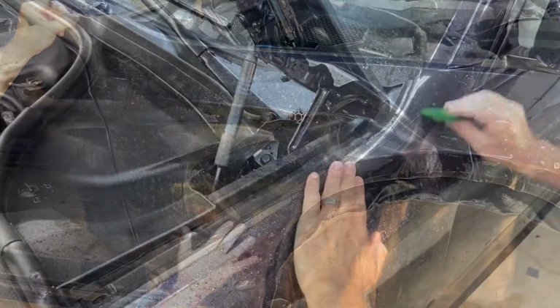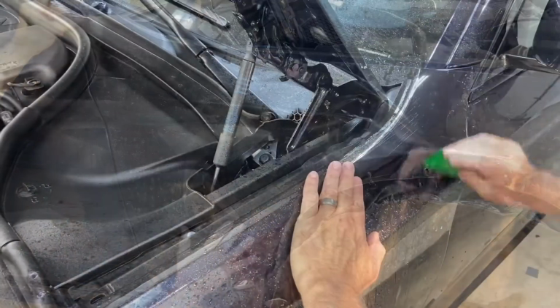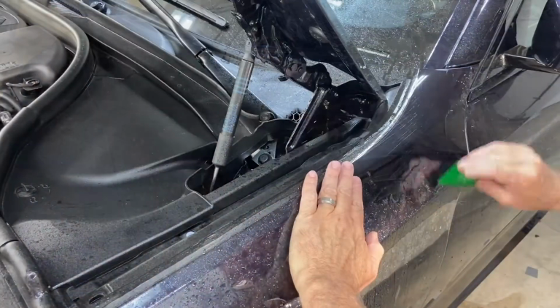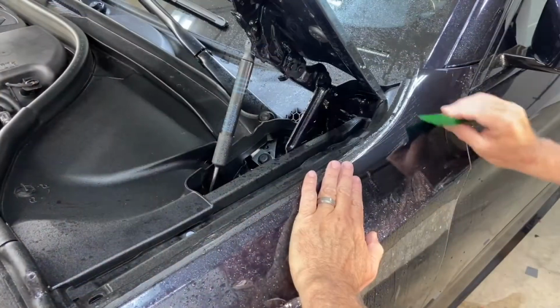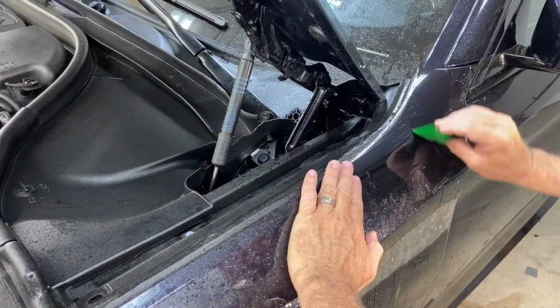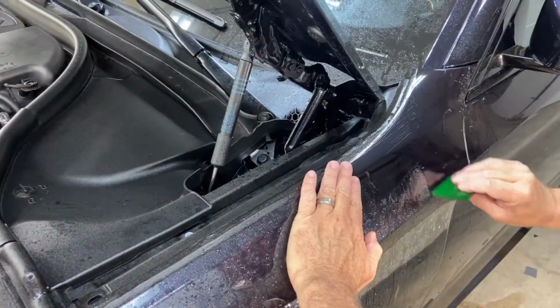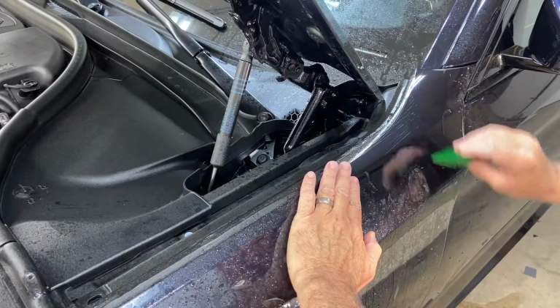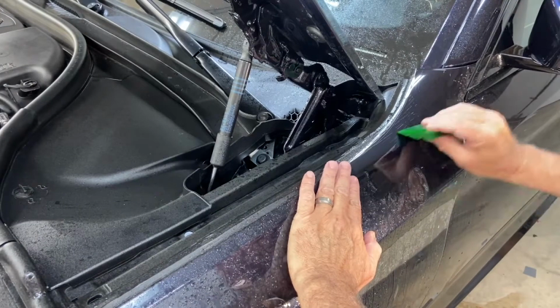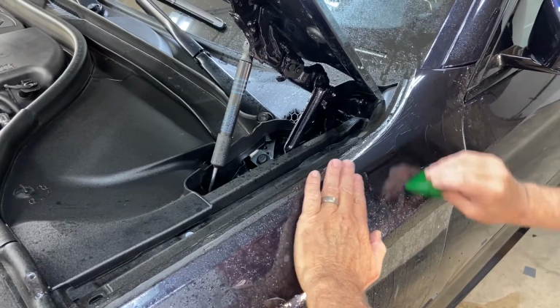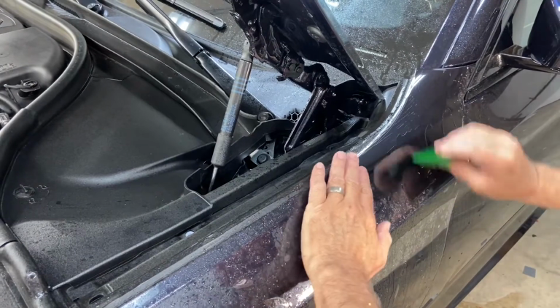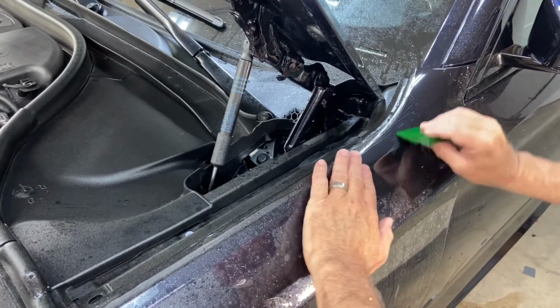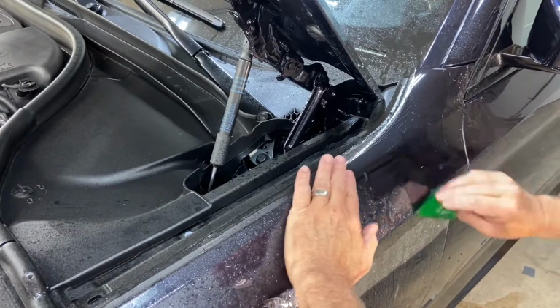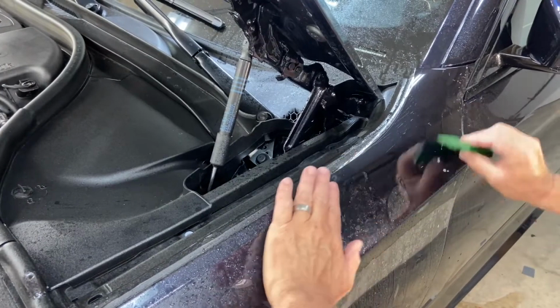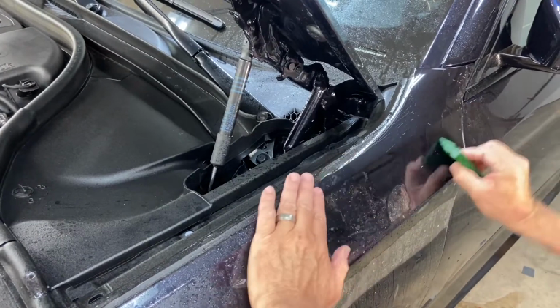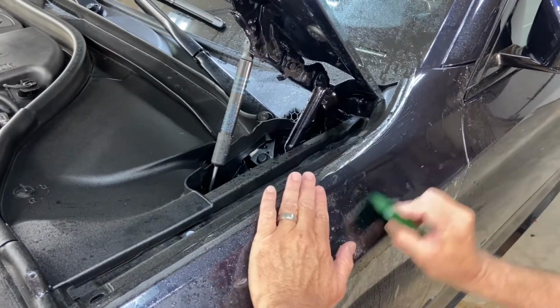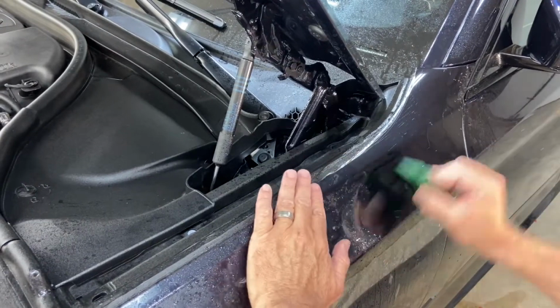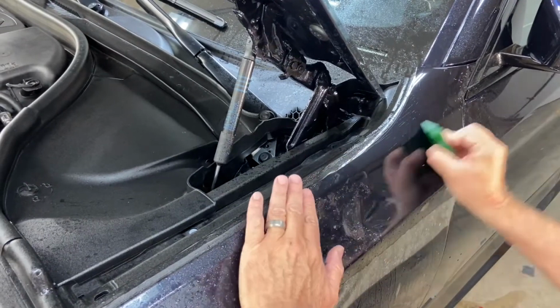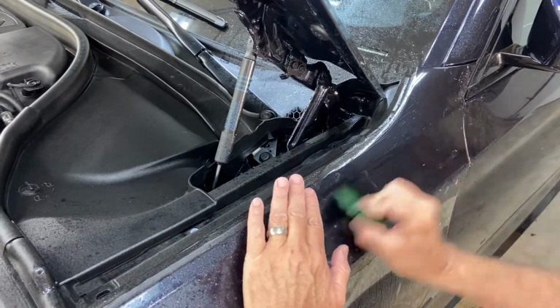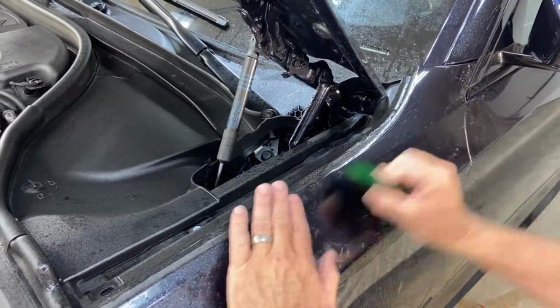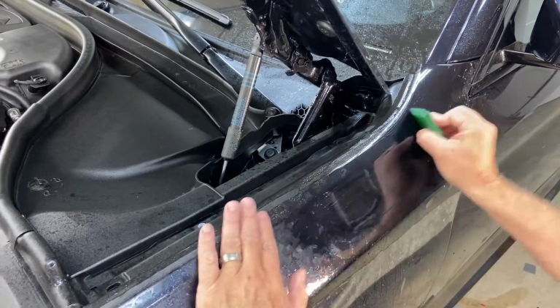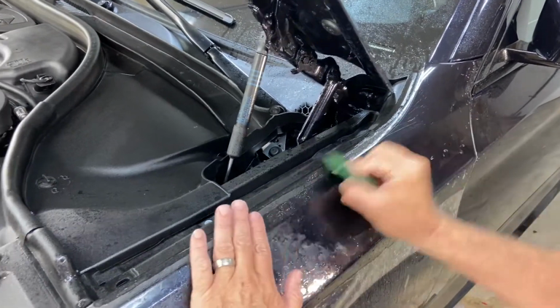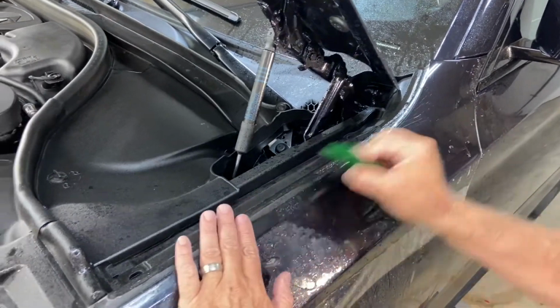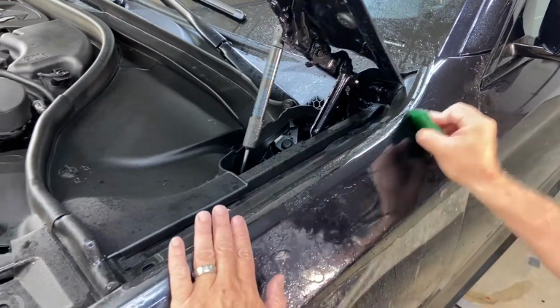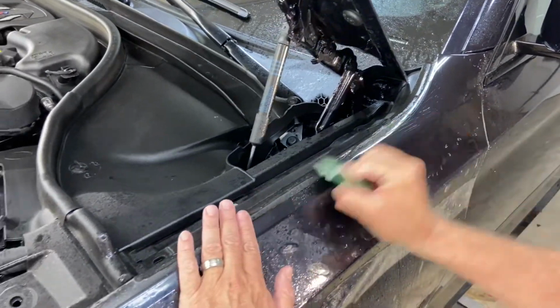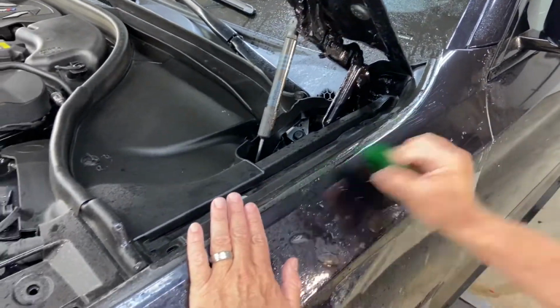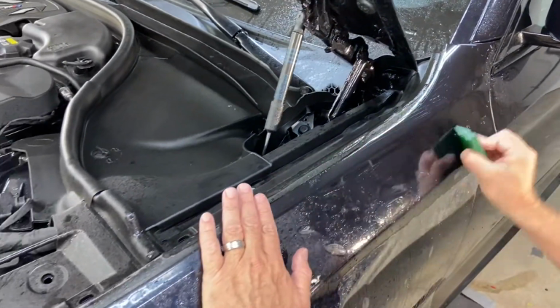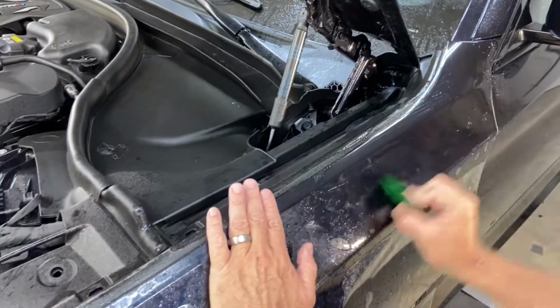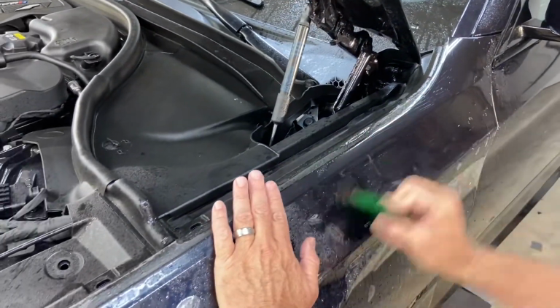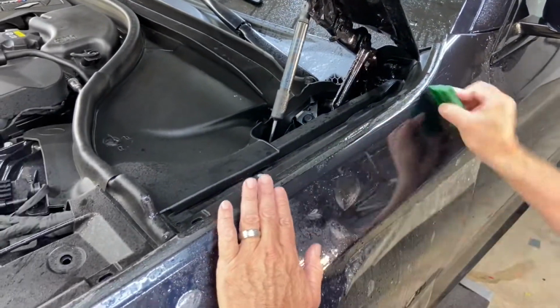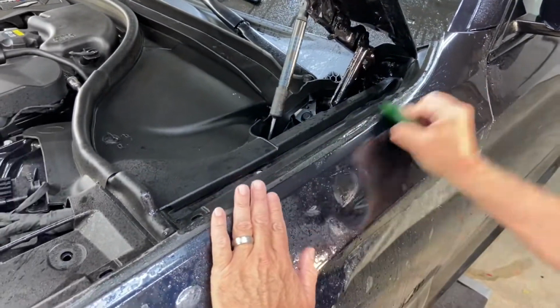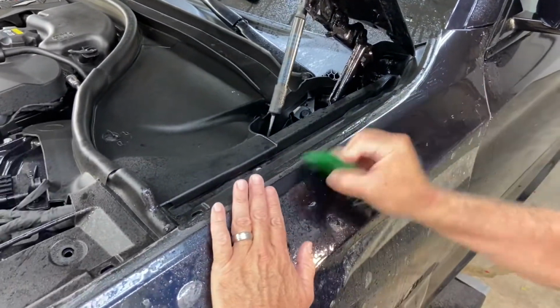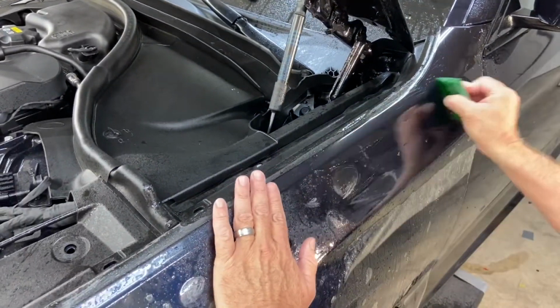Take a look at the other BMW installation galleries at santafeclearbra.com.